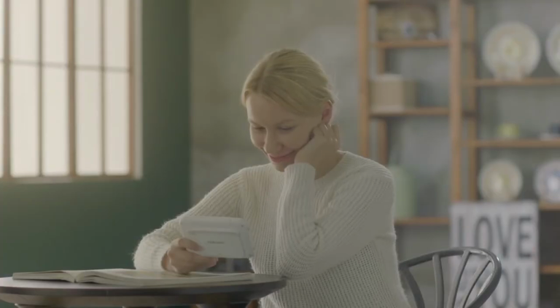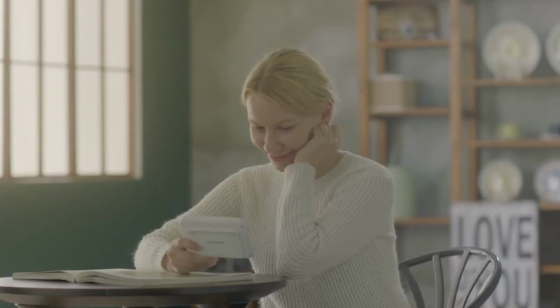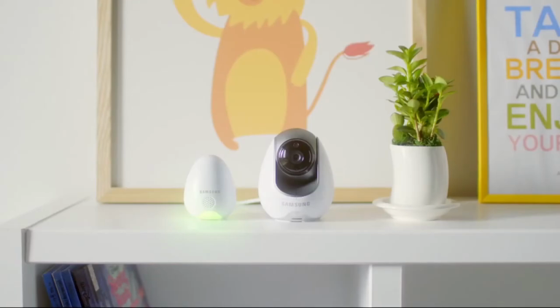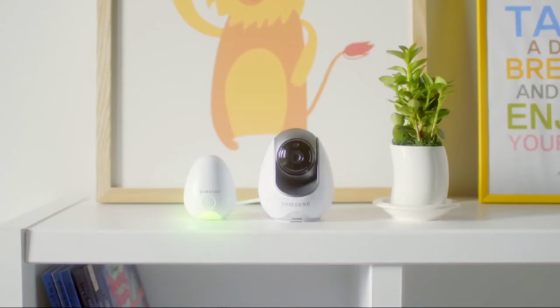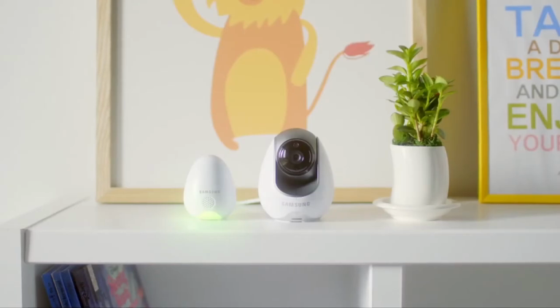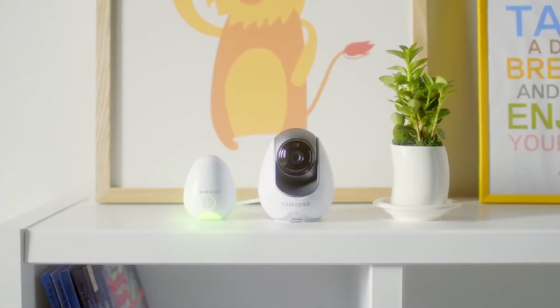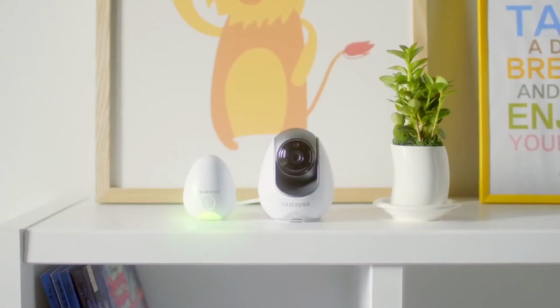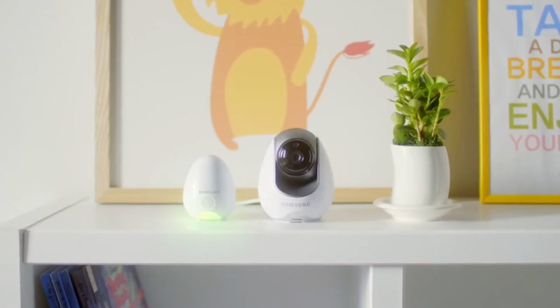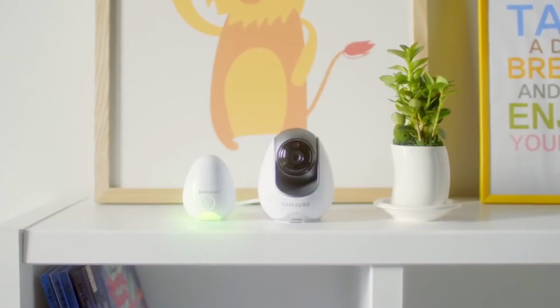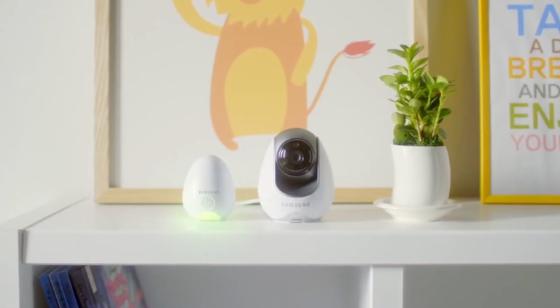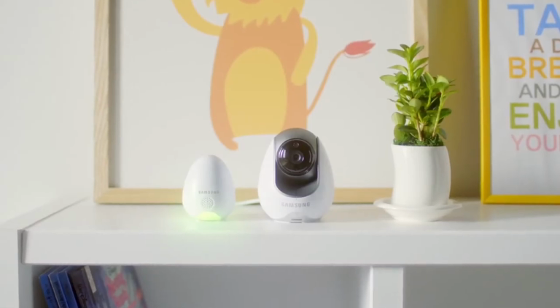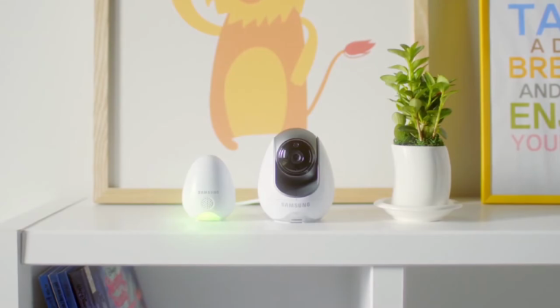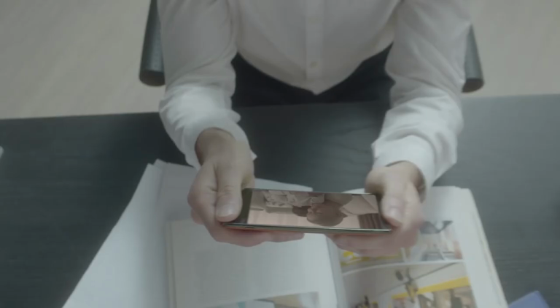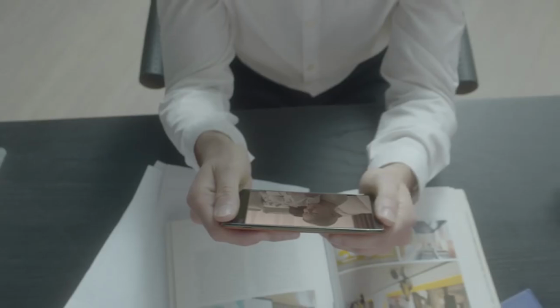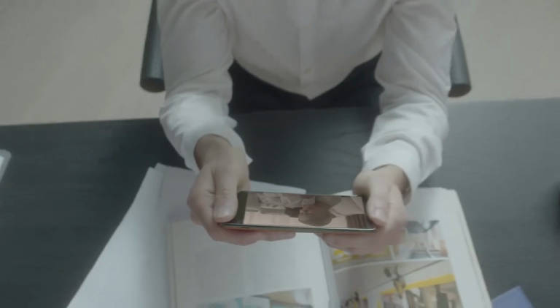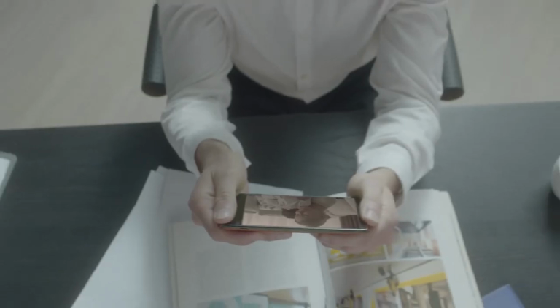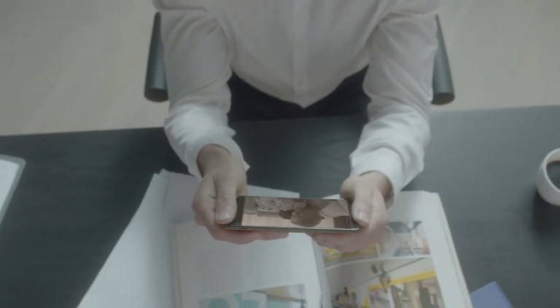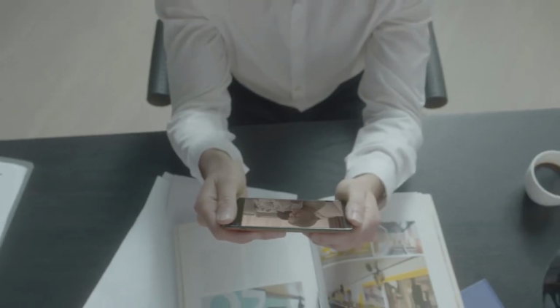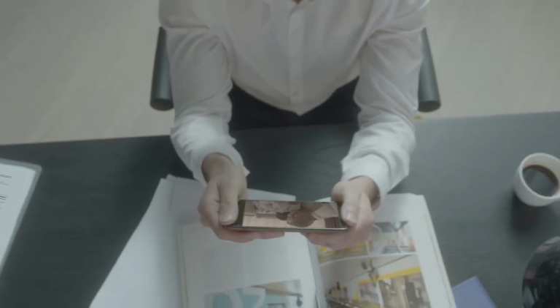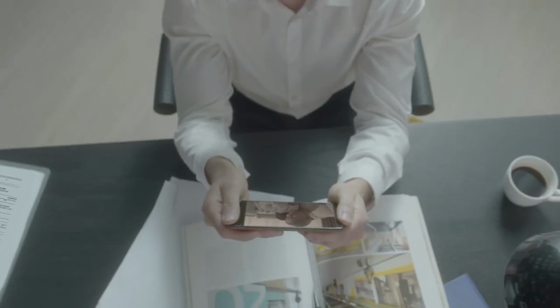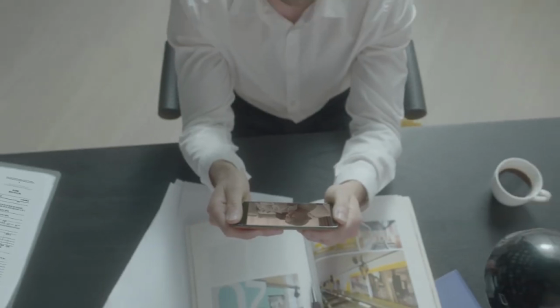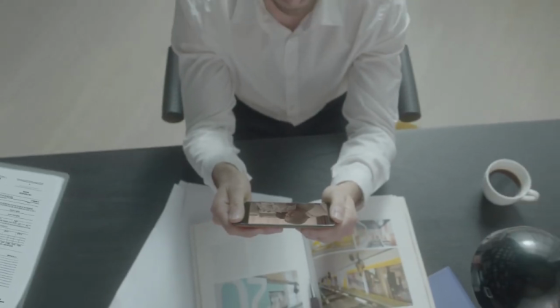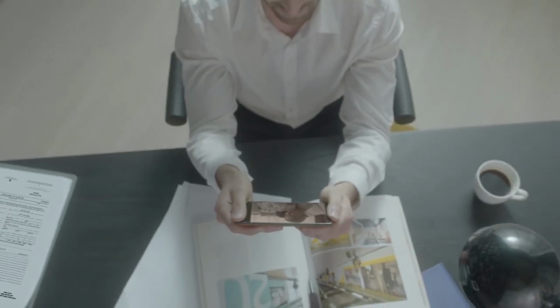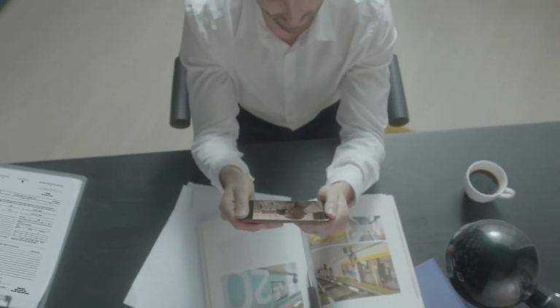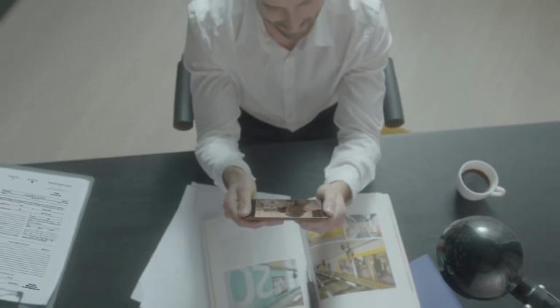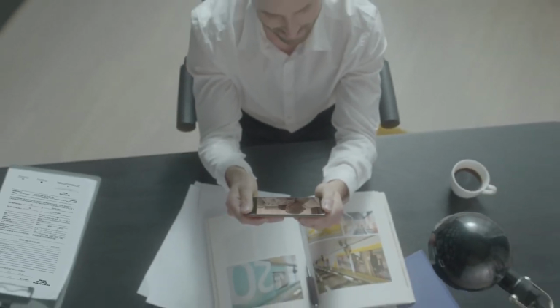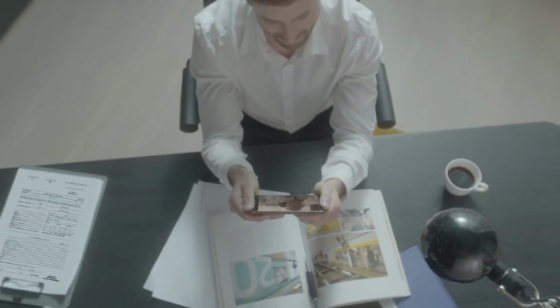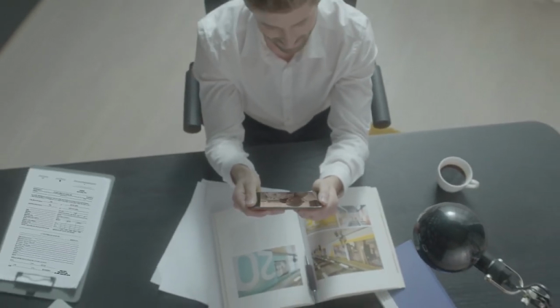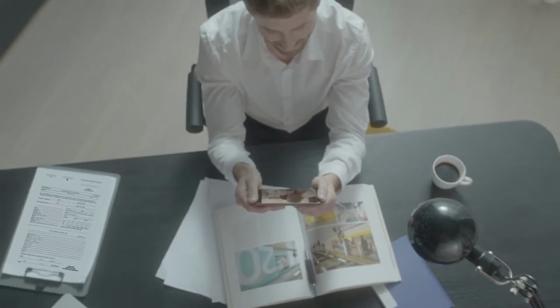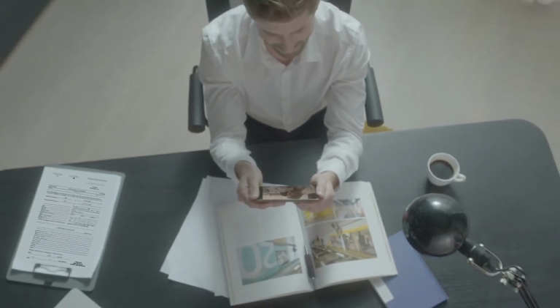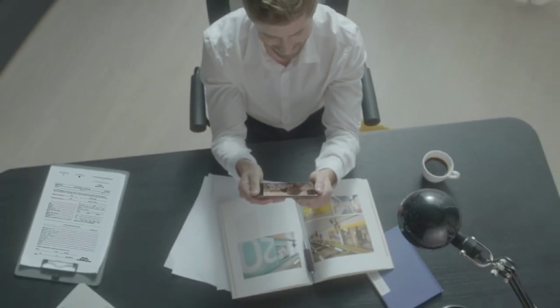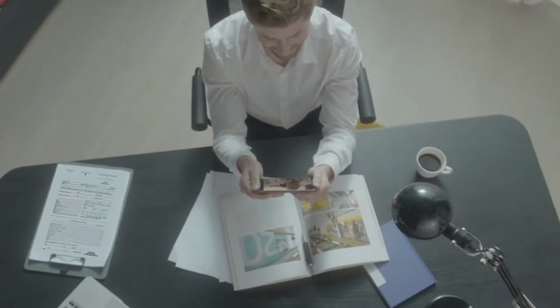With live streaming straight to your mobile device, you can be connected anytime, anyplace.